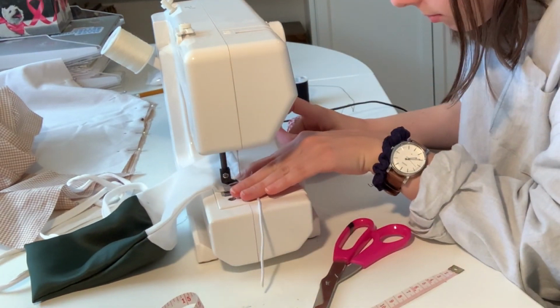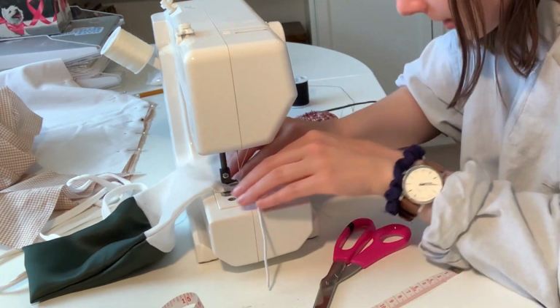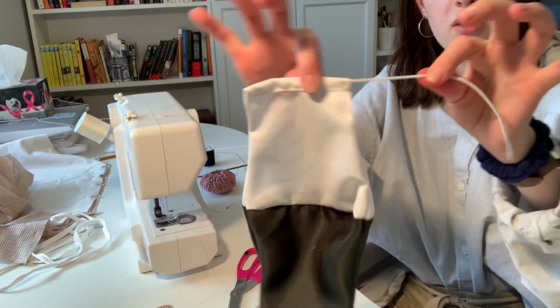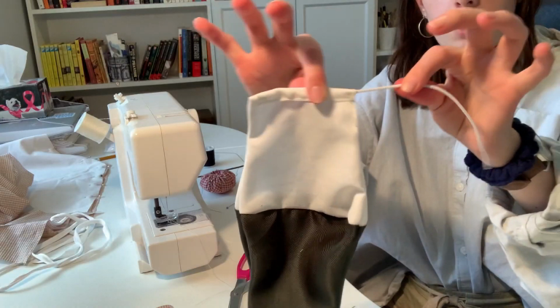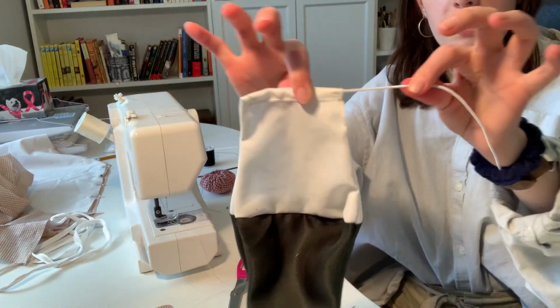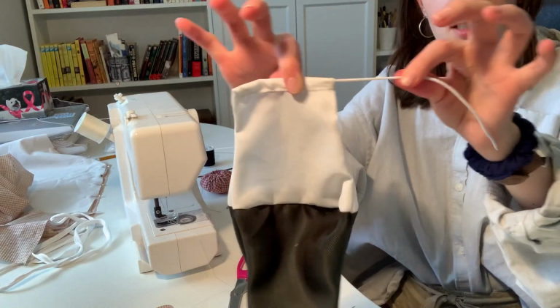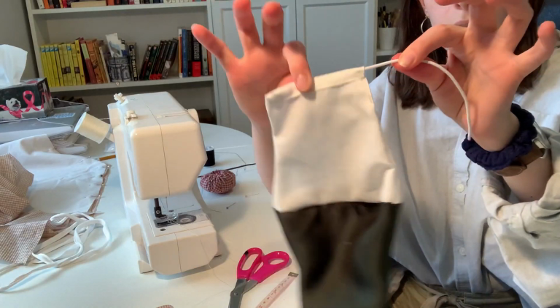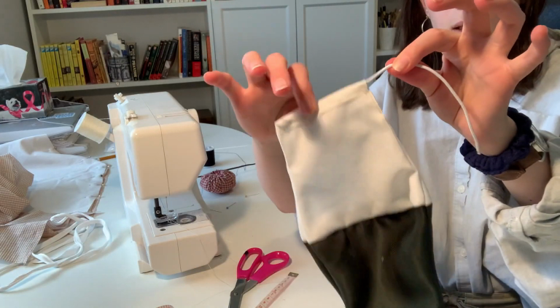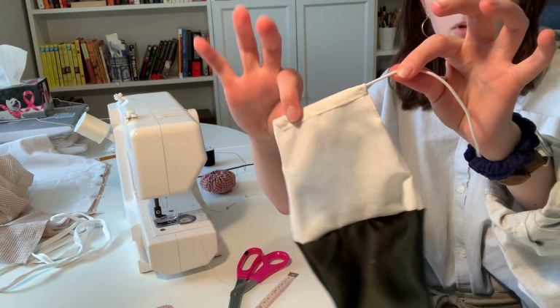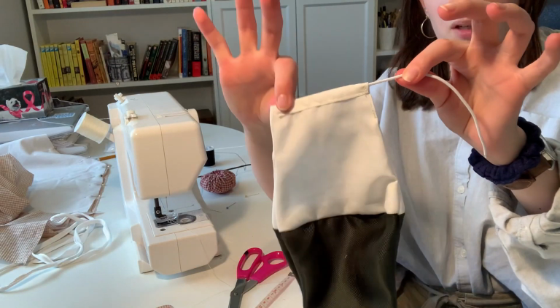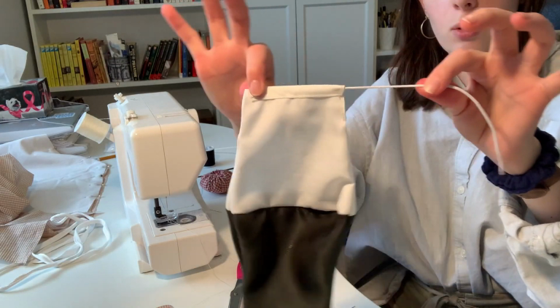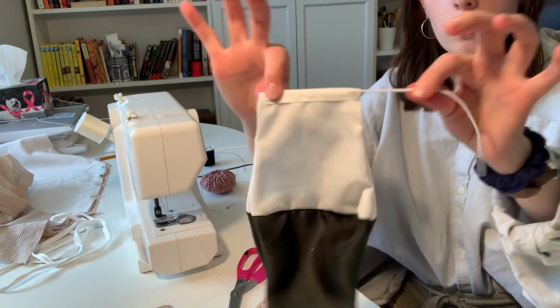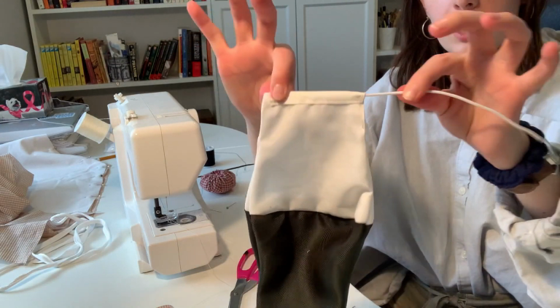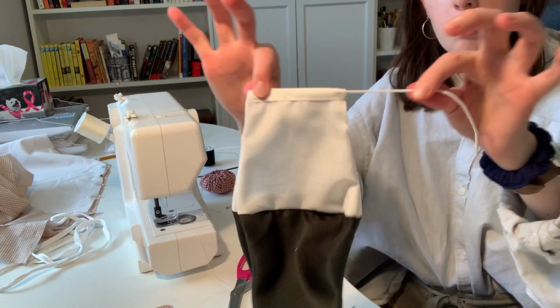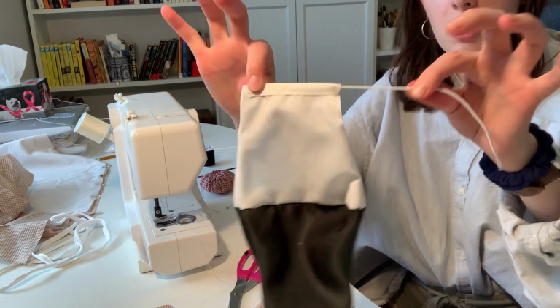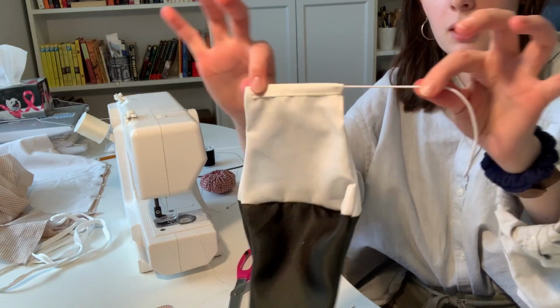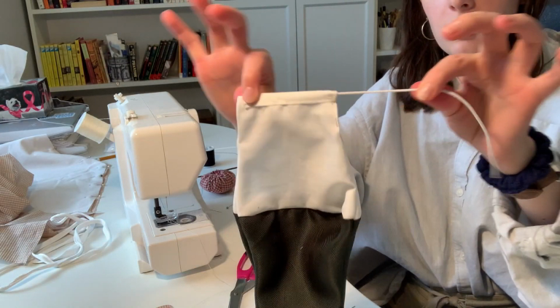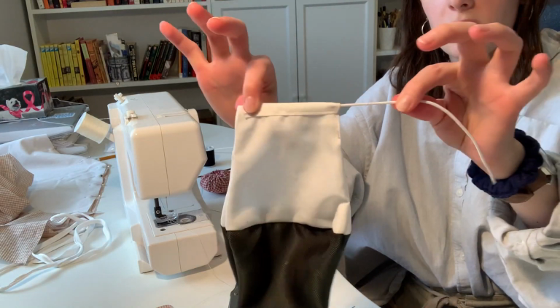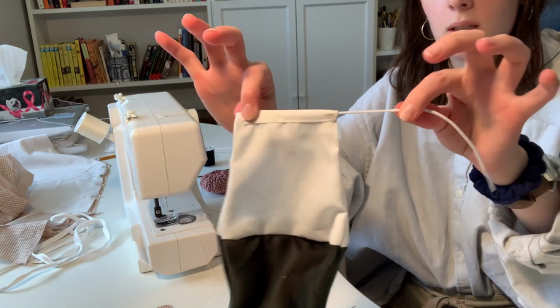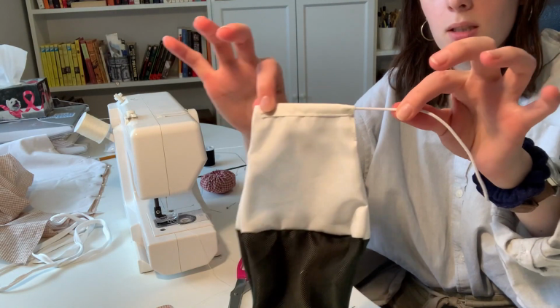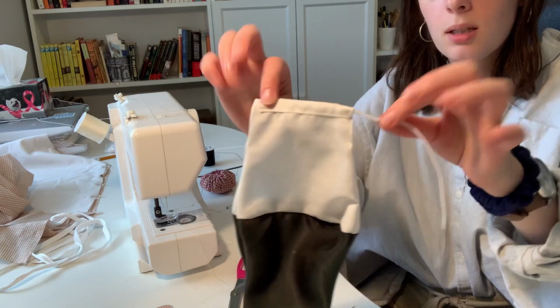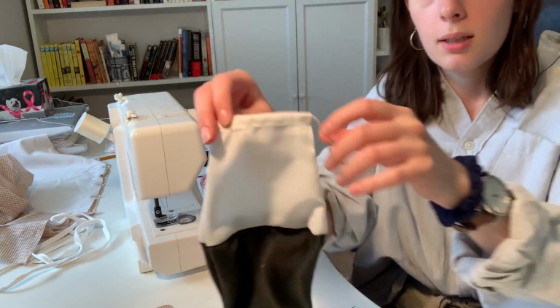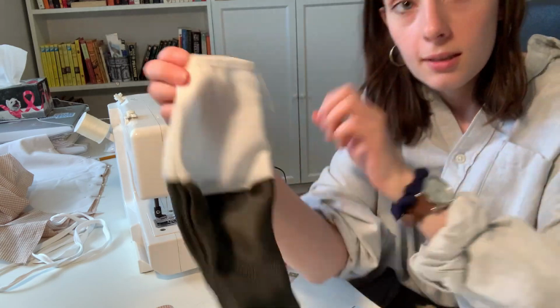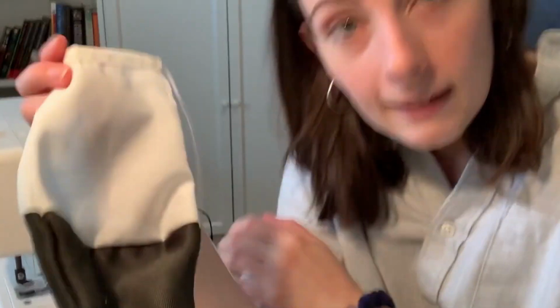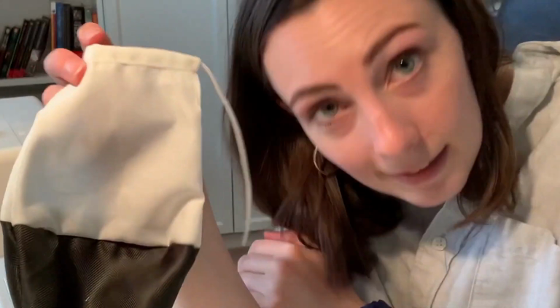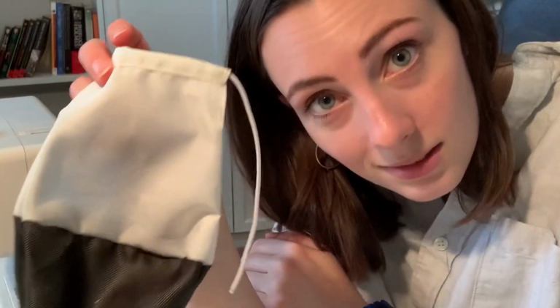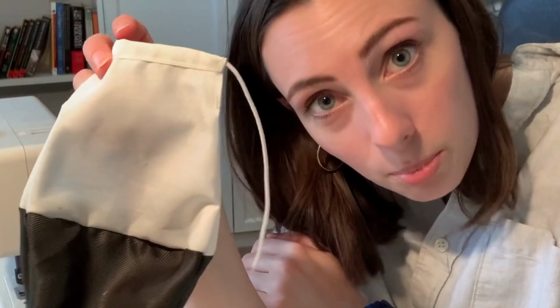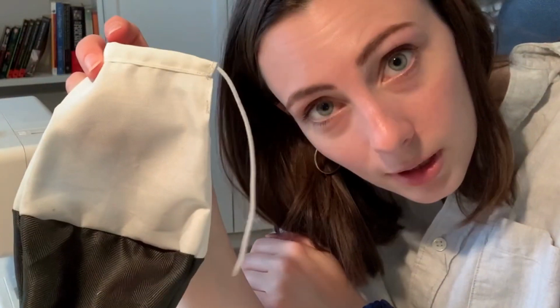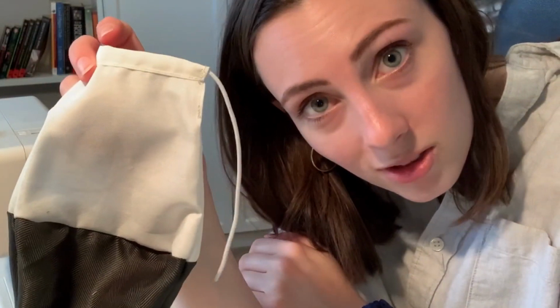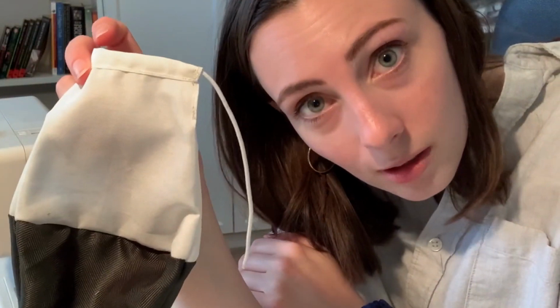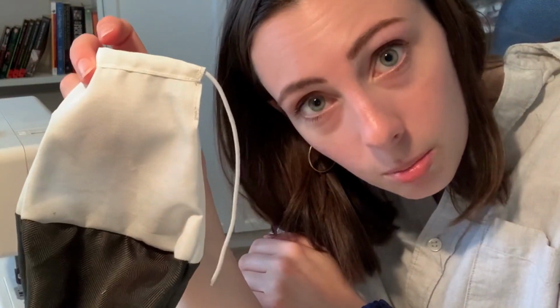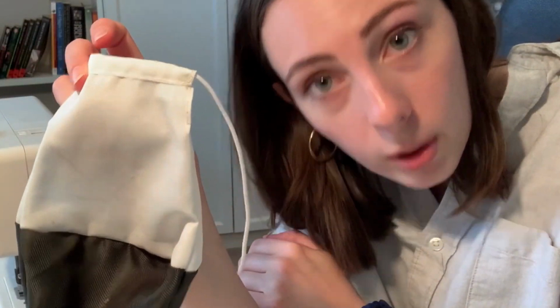Wherever you end up sewing, it's going to hold that in pretty well. As you can see, I'm not even holding that part and it's a pretty sturdy result.